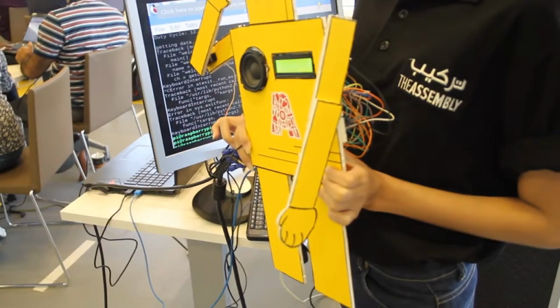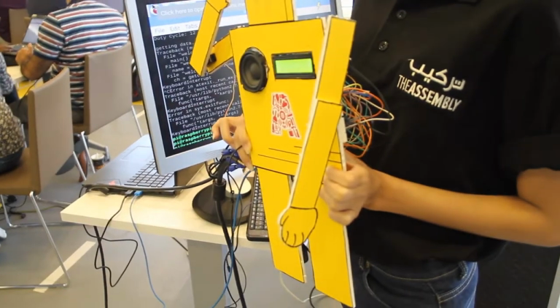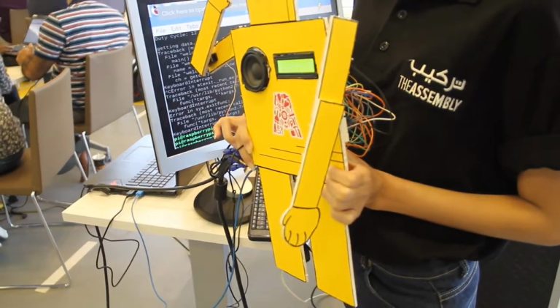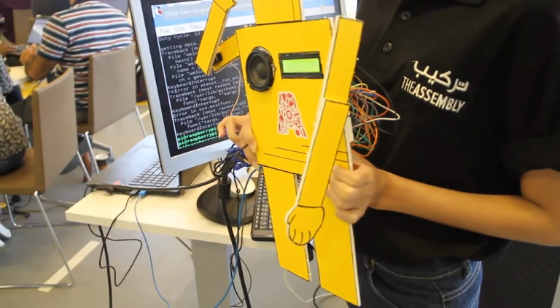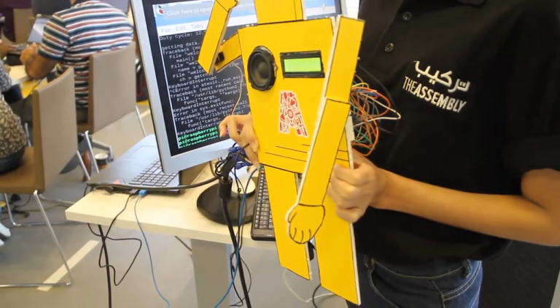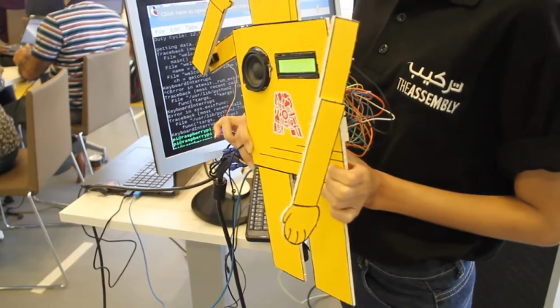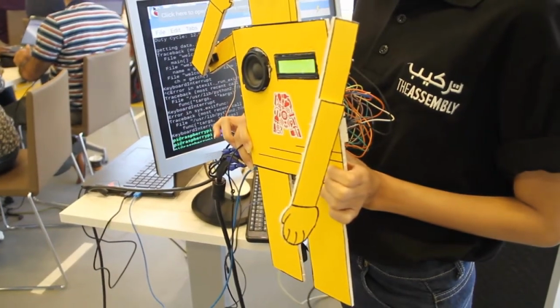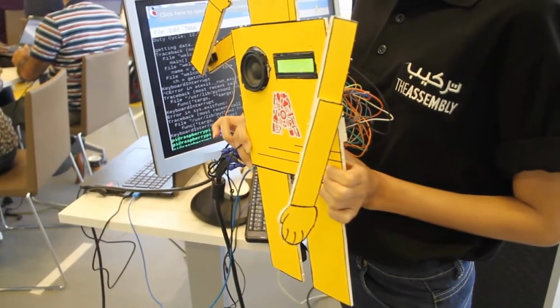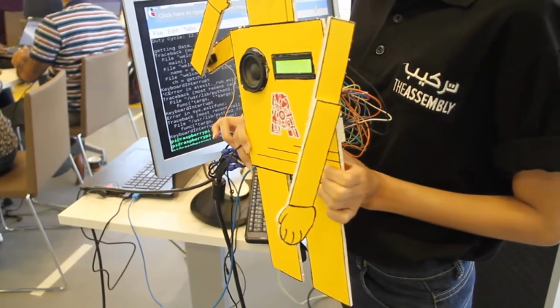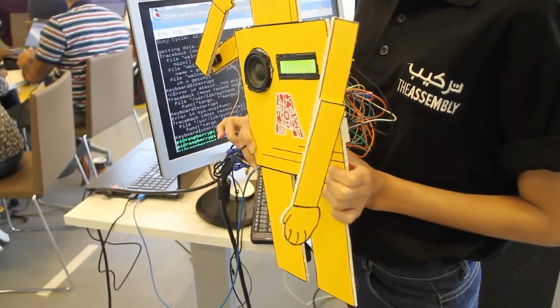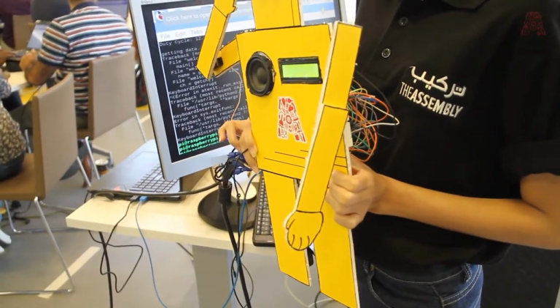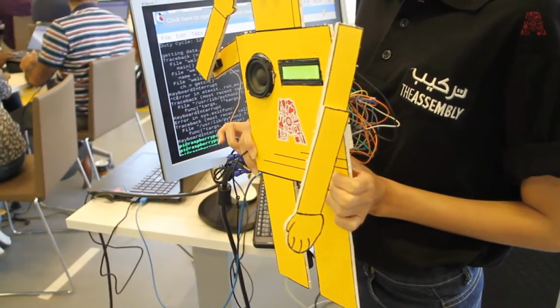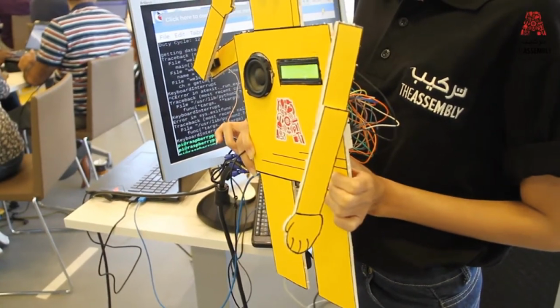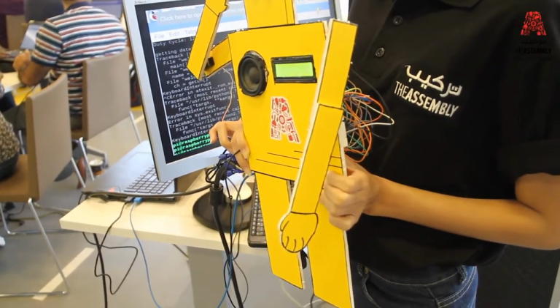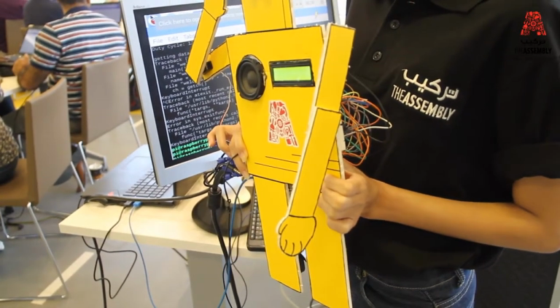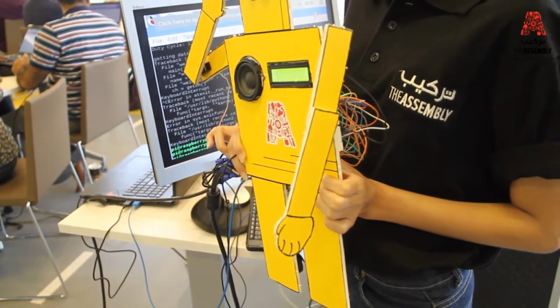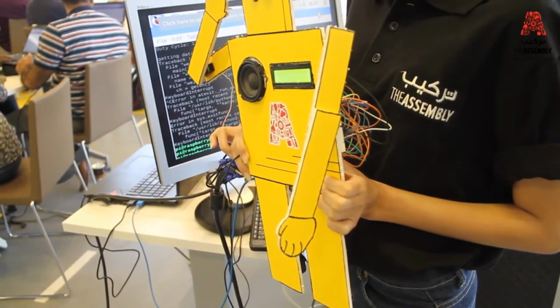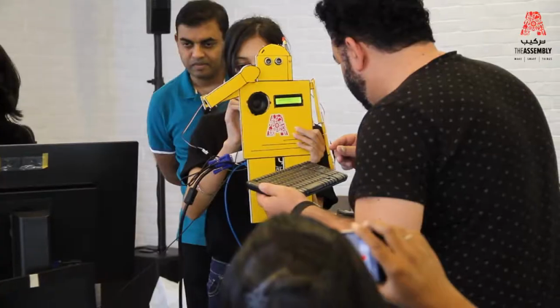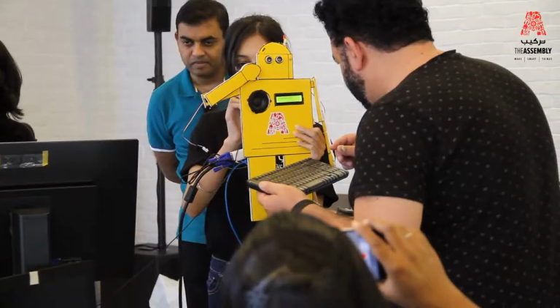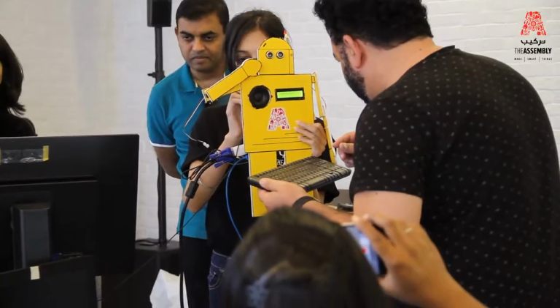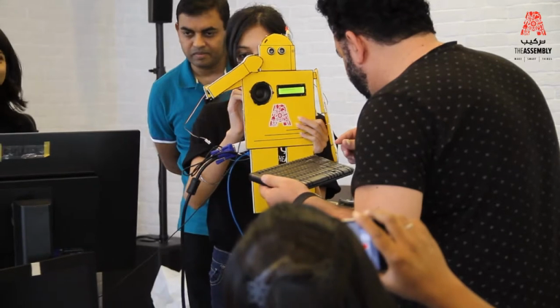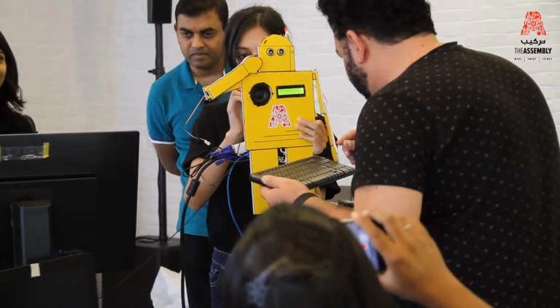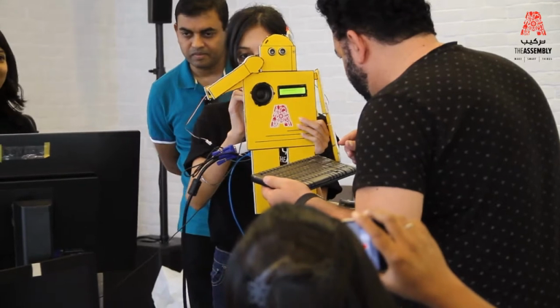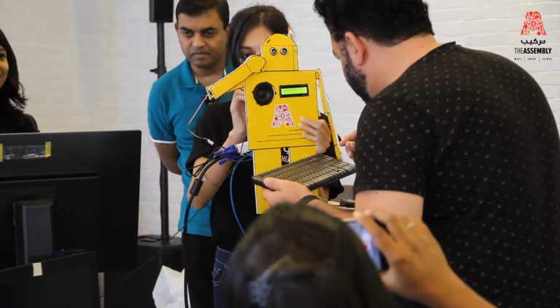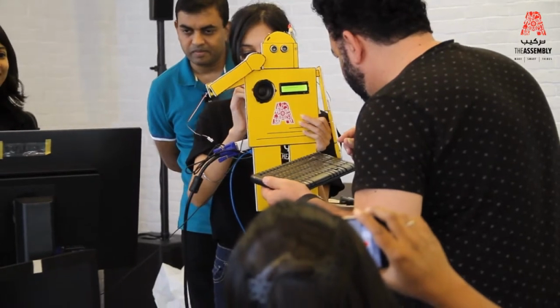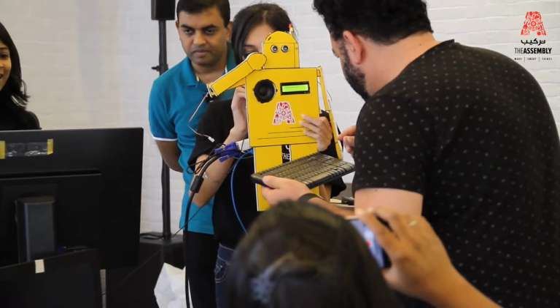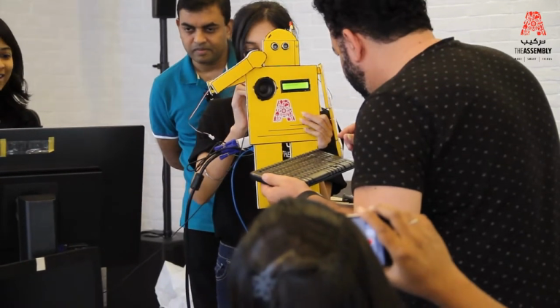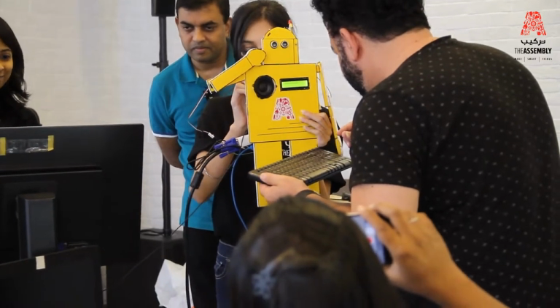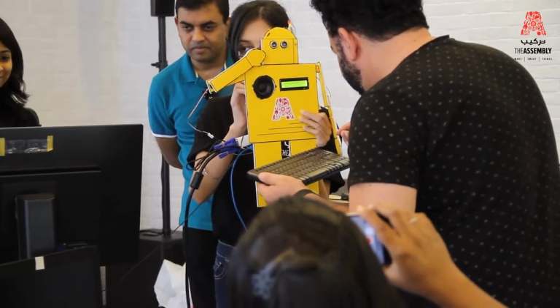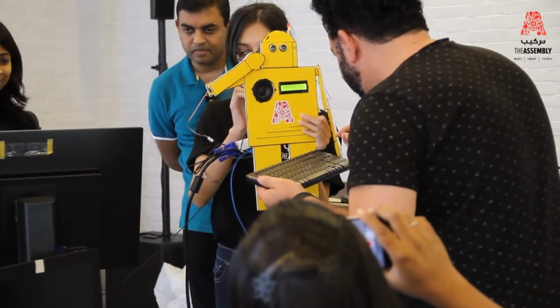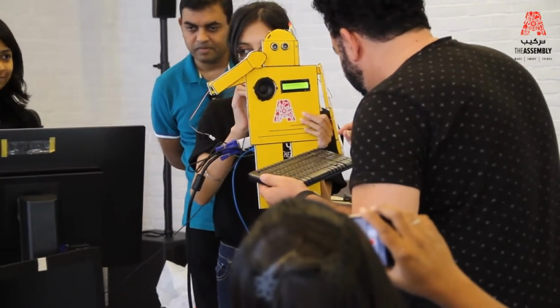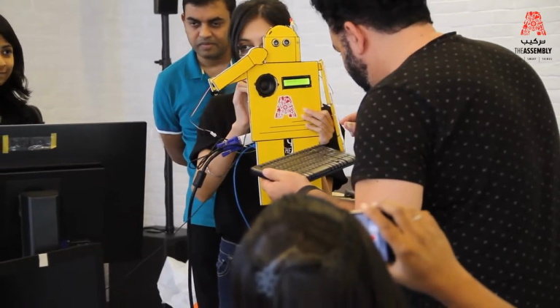Welcome to the IoT Email Marketing Workshop by the Assembly. Please enter your name.